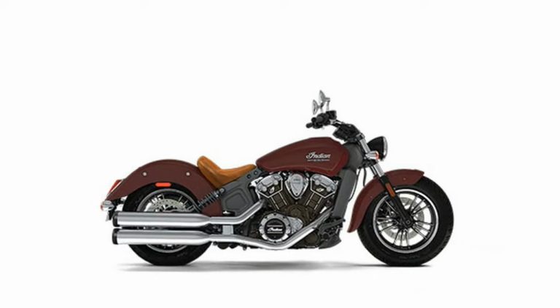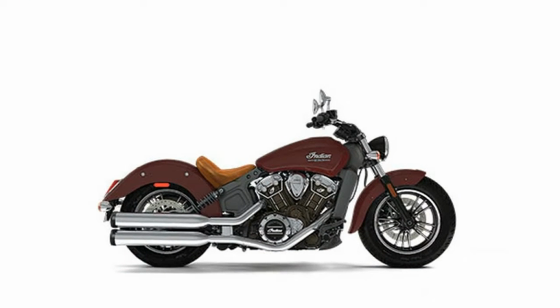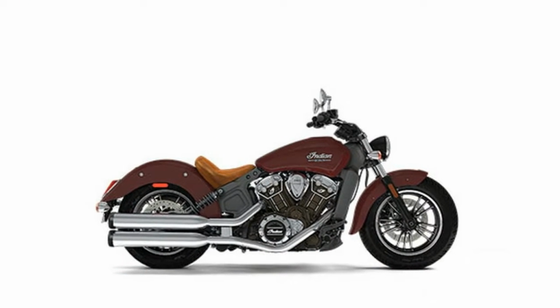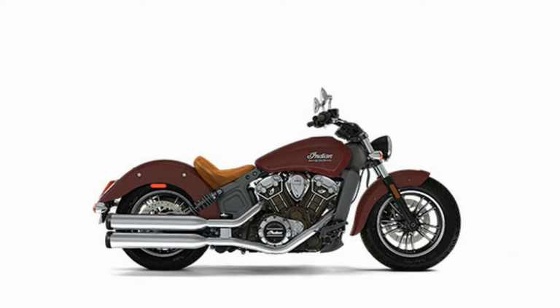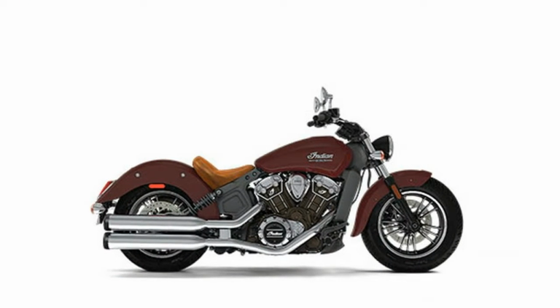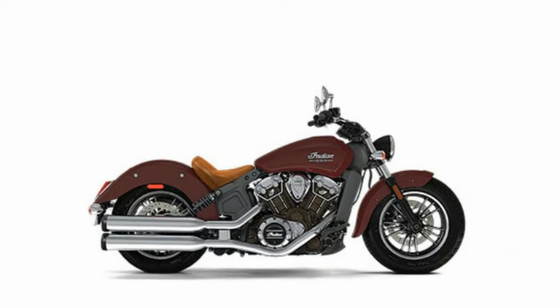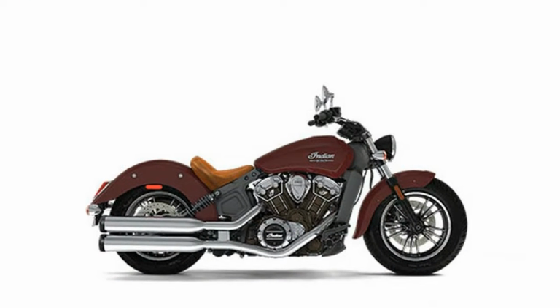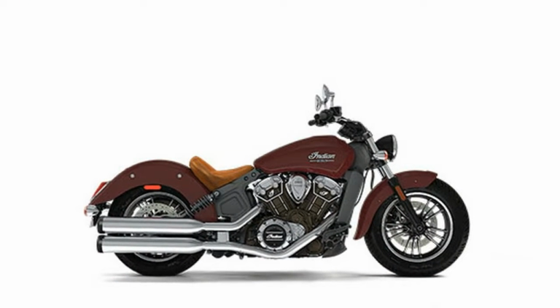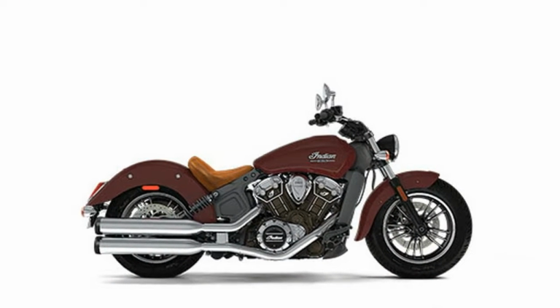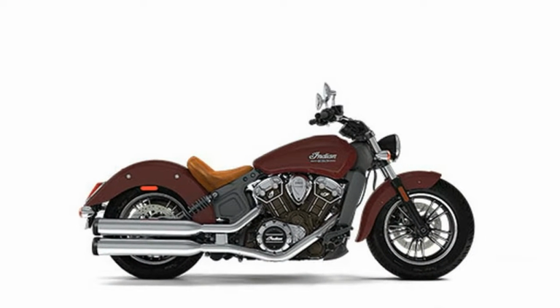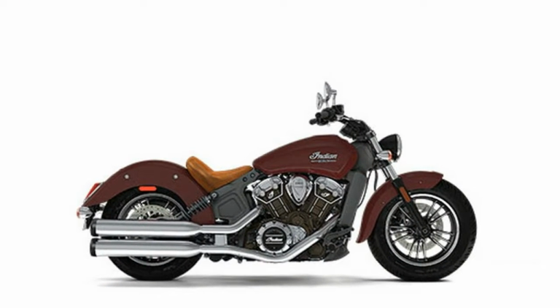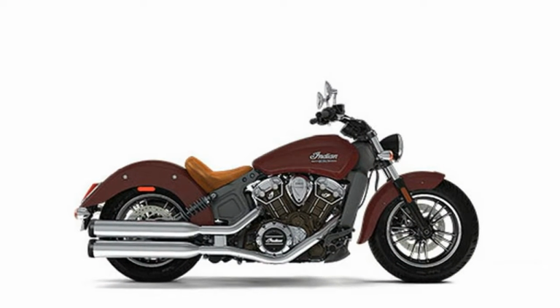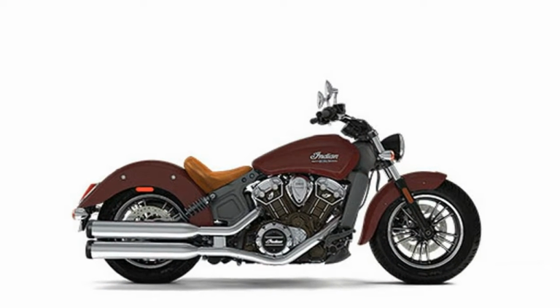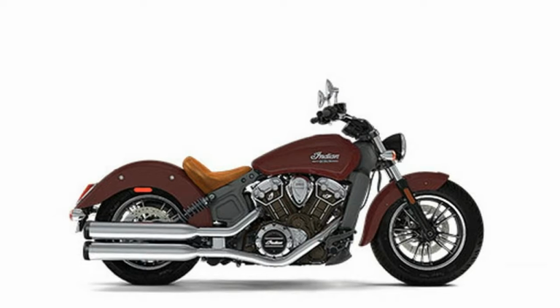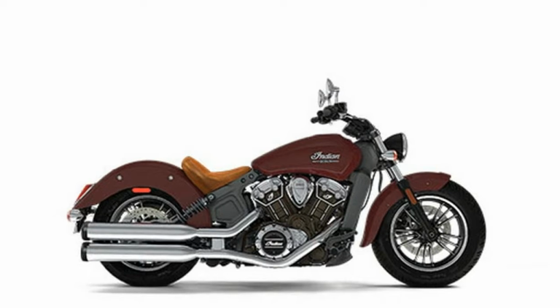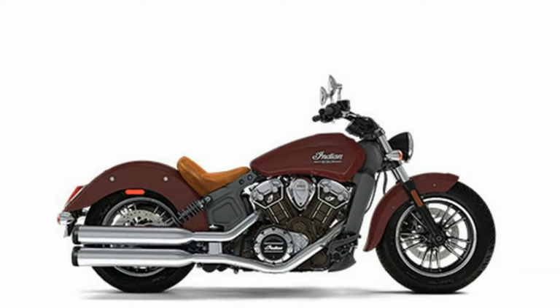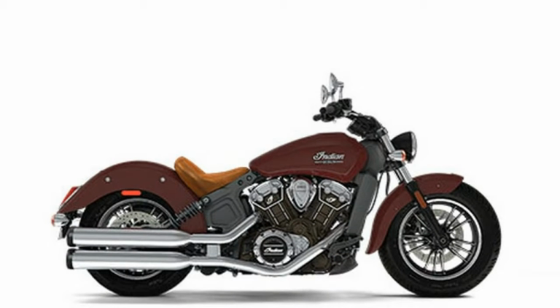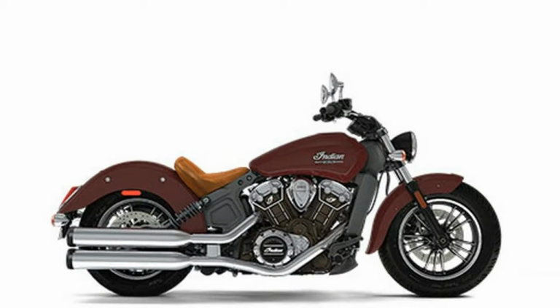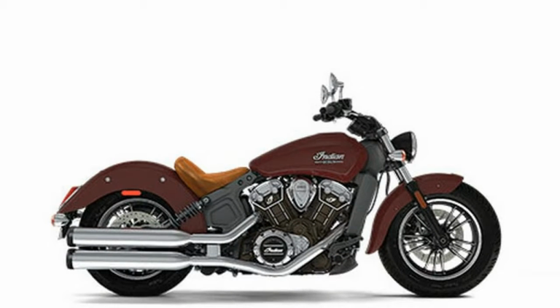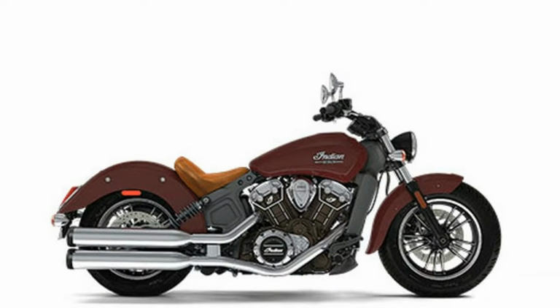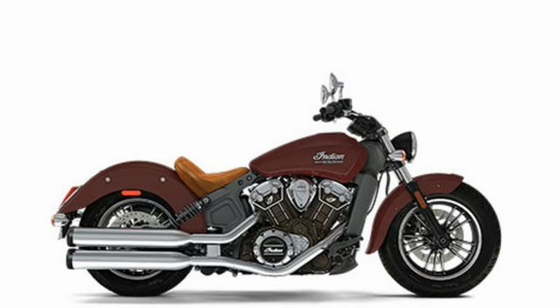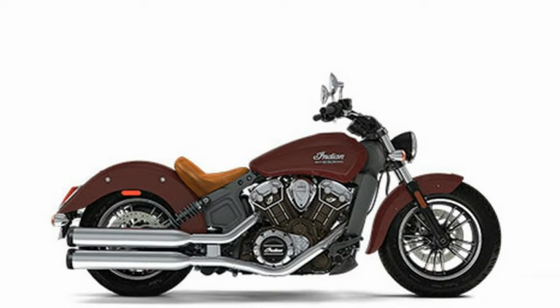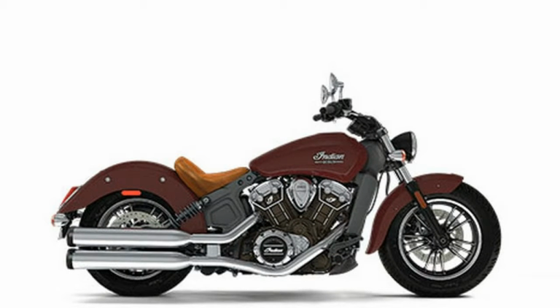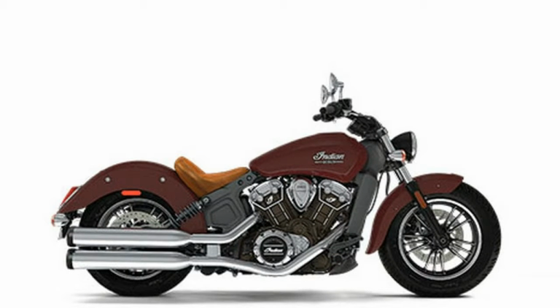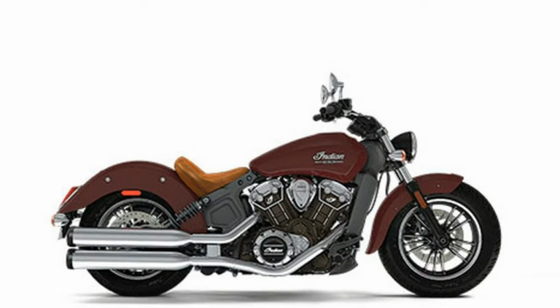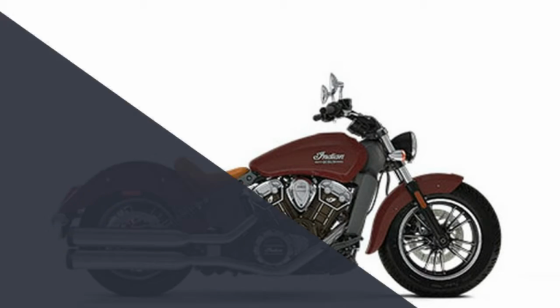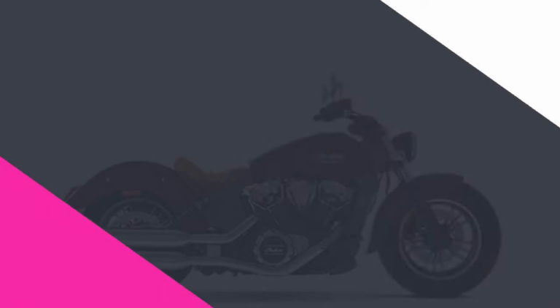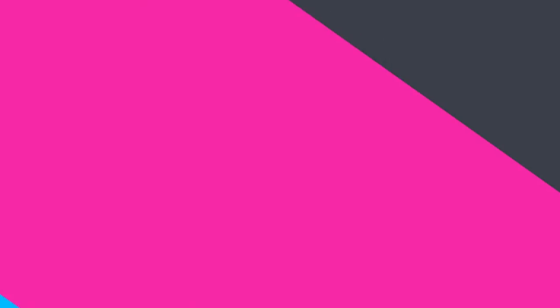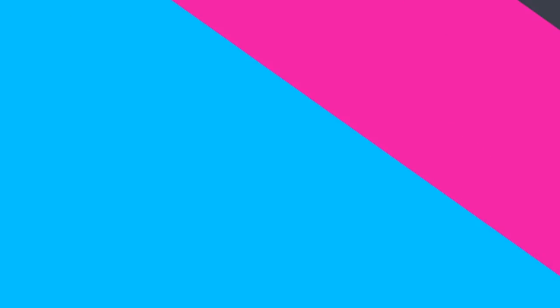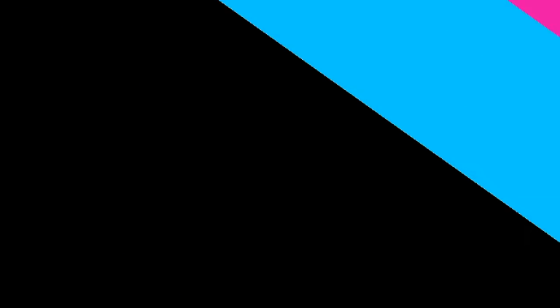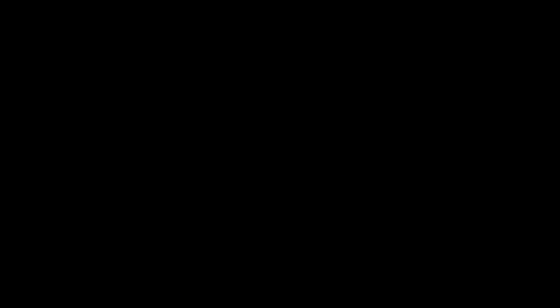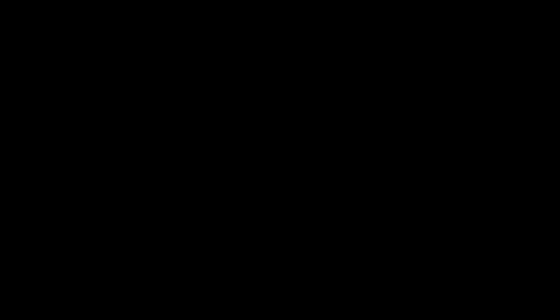New for 2017, the Scout is offered in four color options.